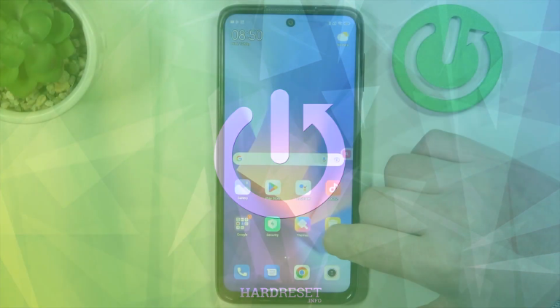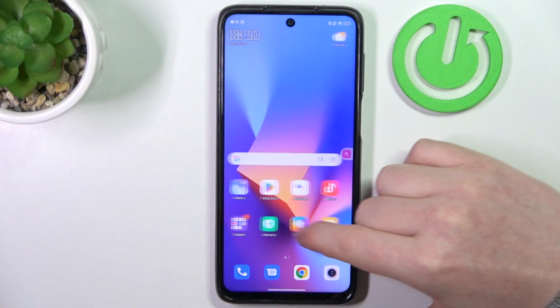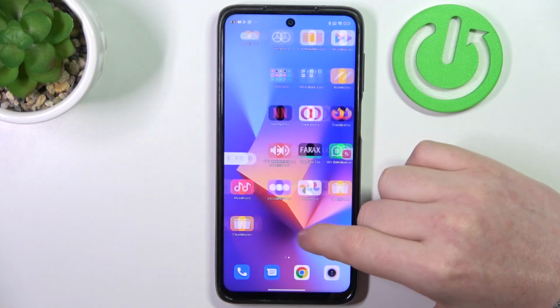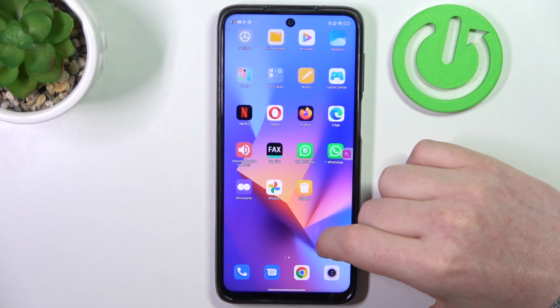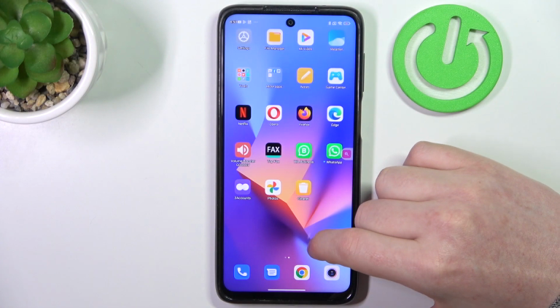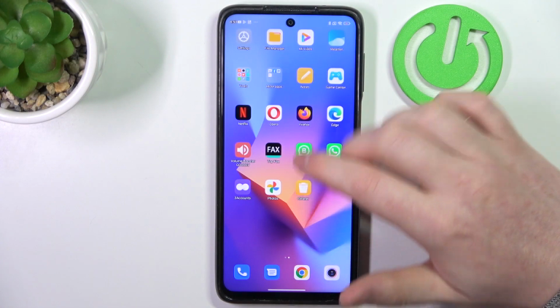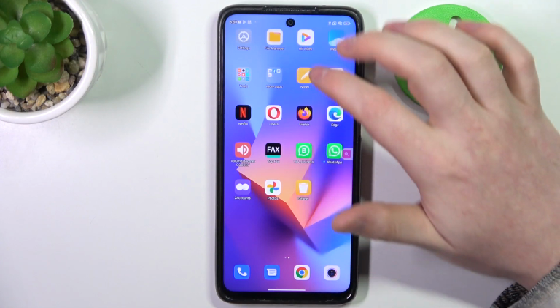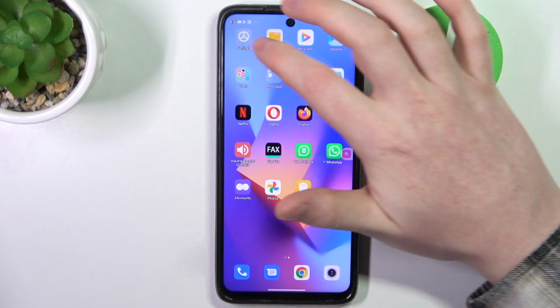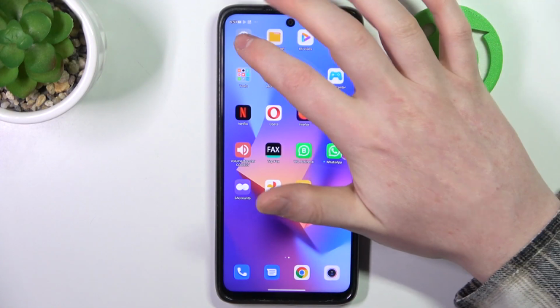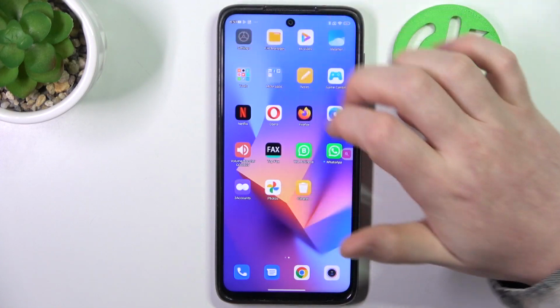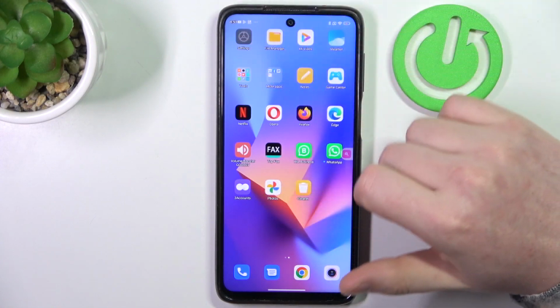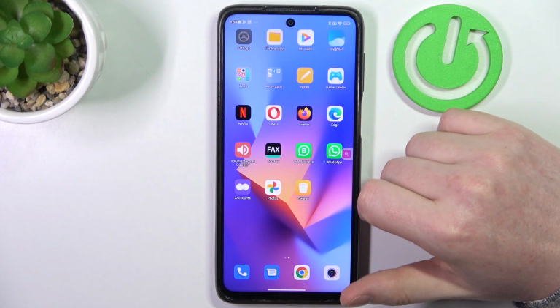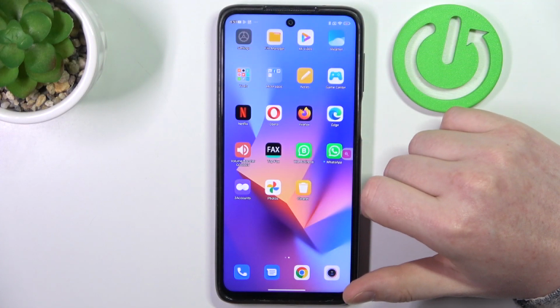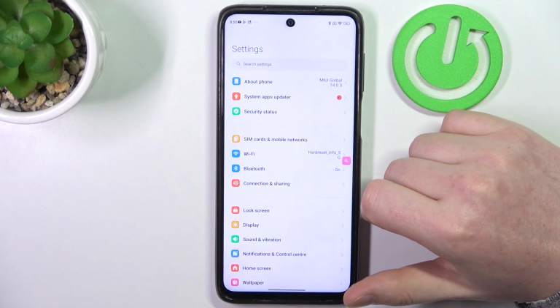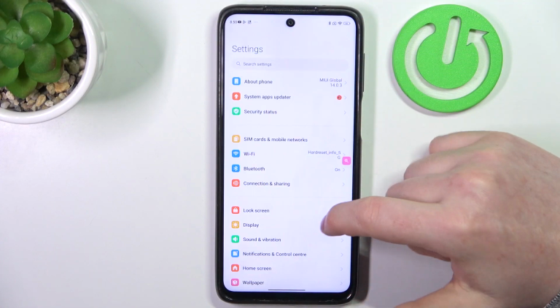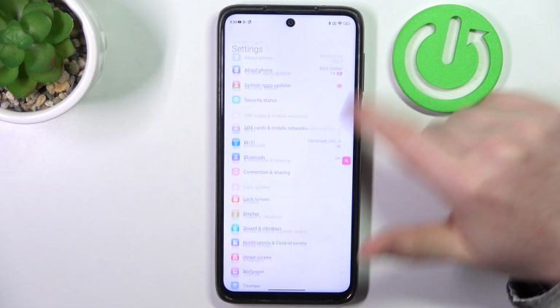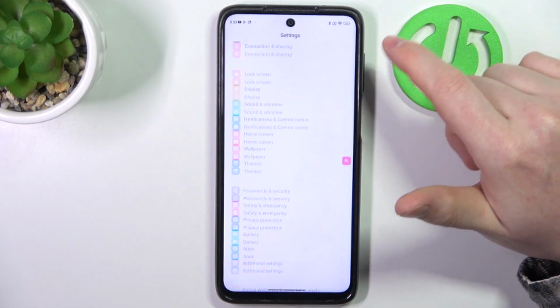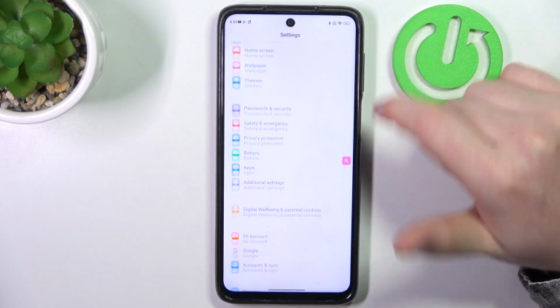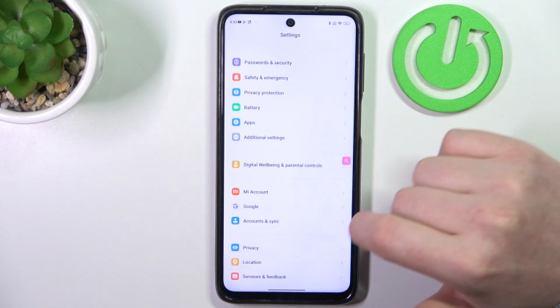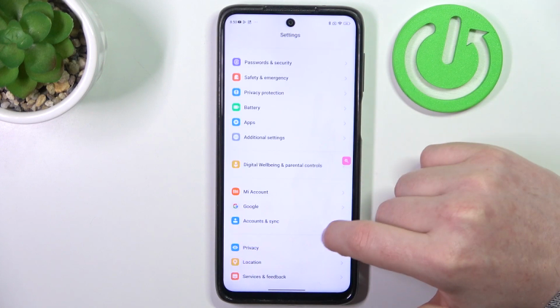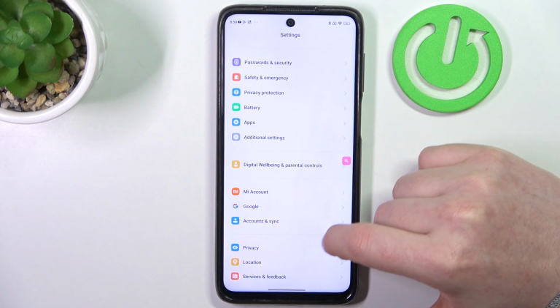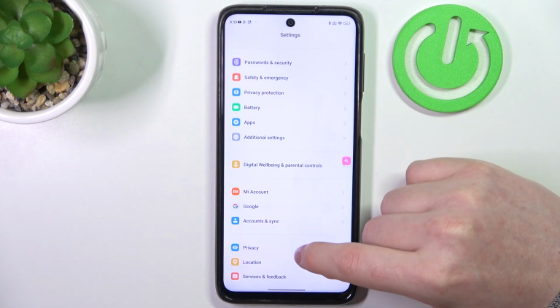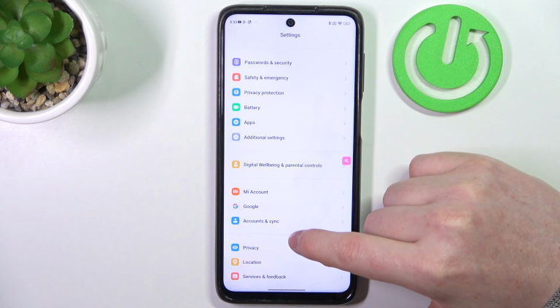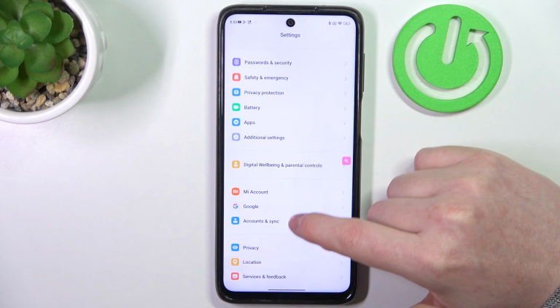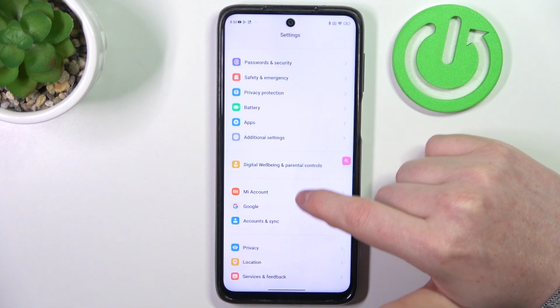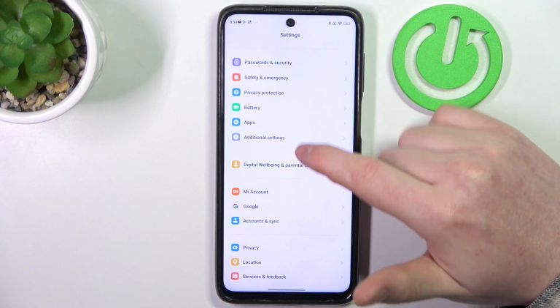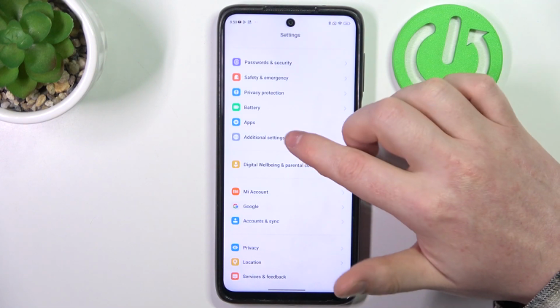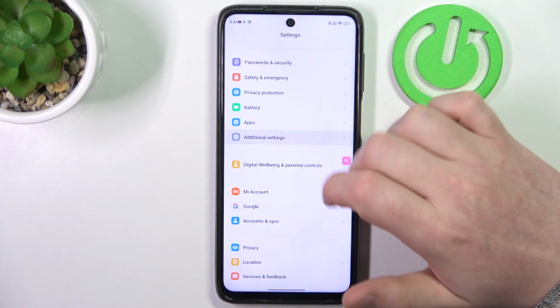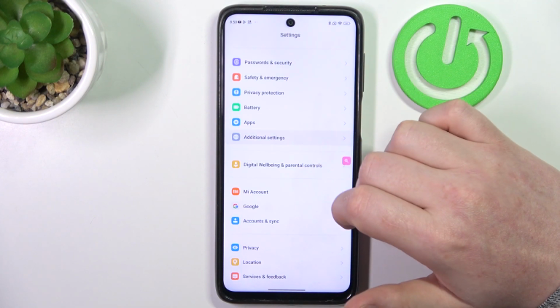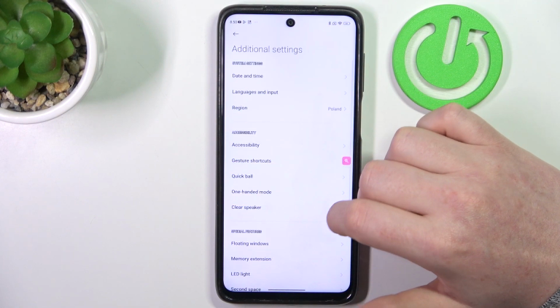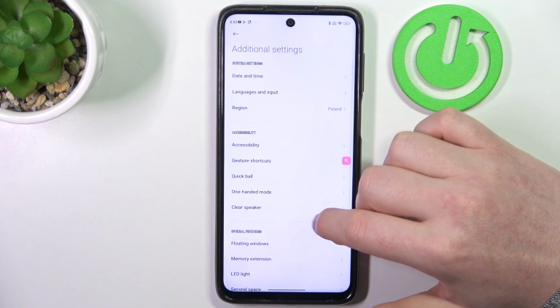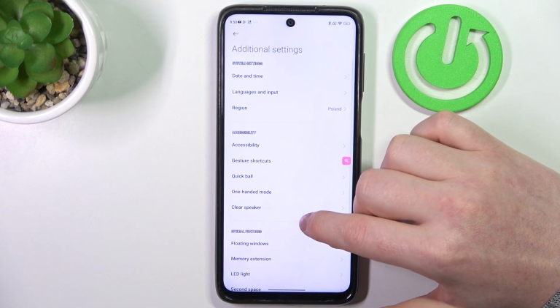To do this, first we'll need to open our settings. Inside we can scroll all the way down and here find additional settings.